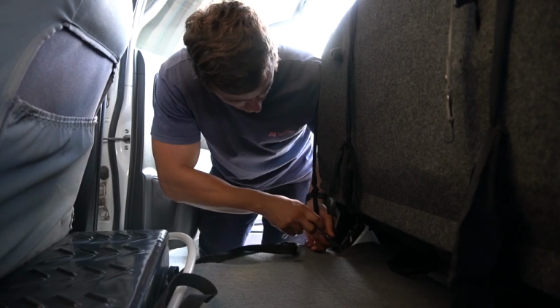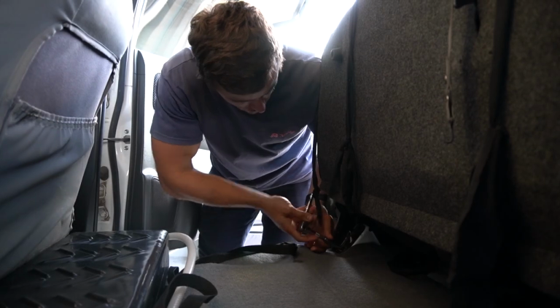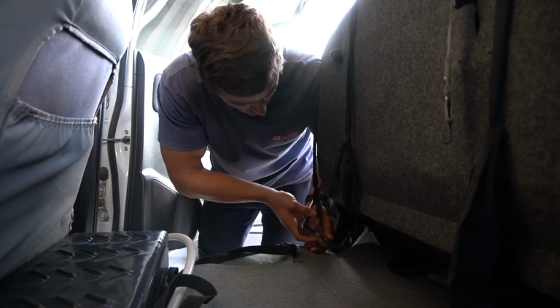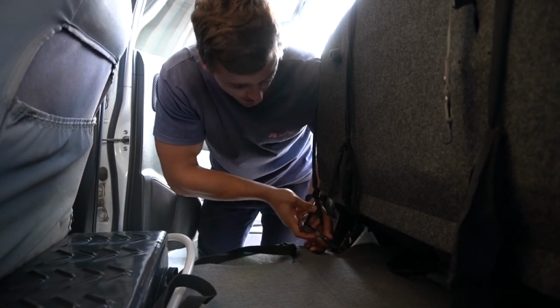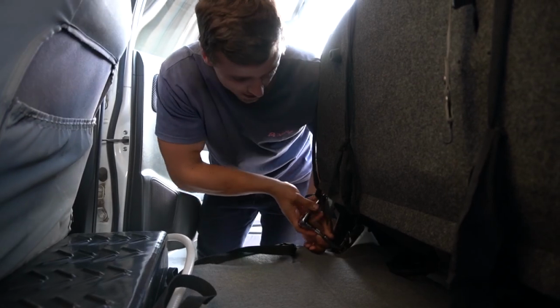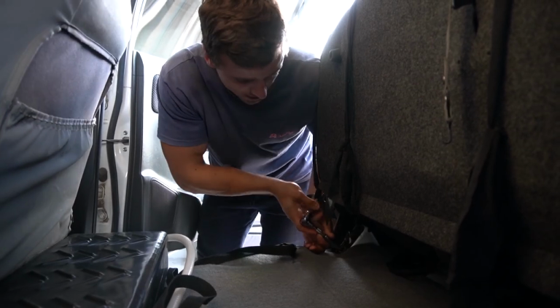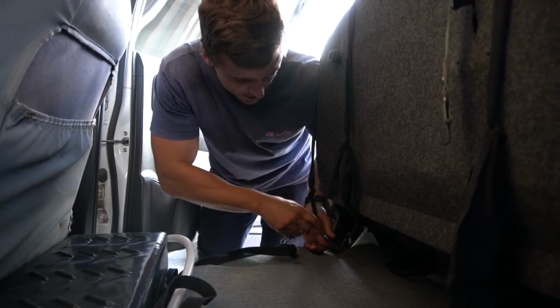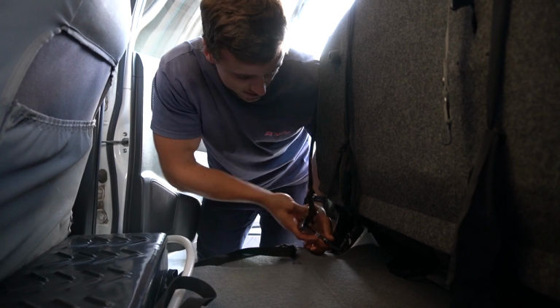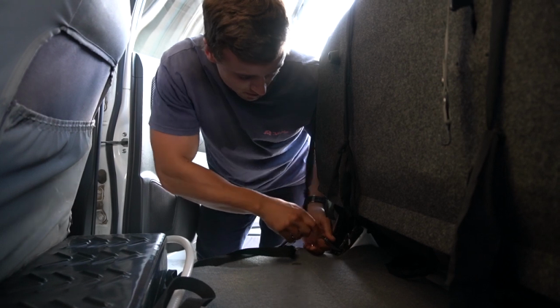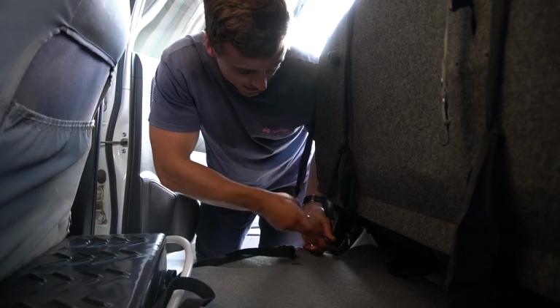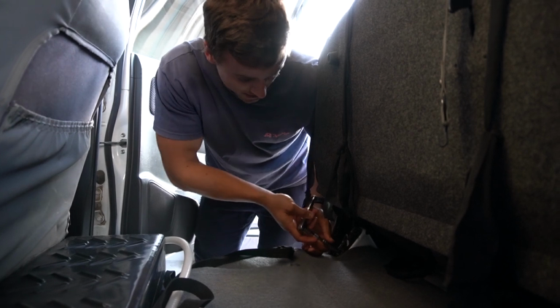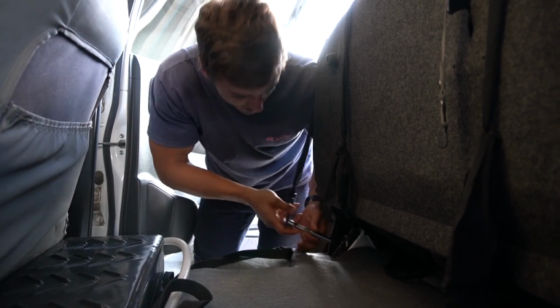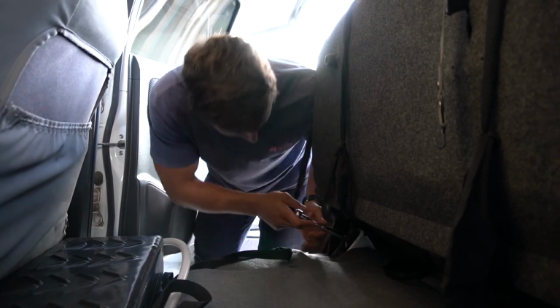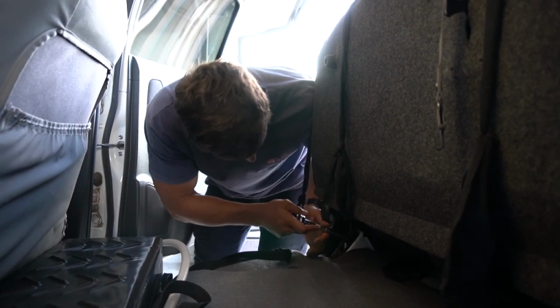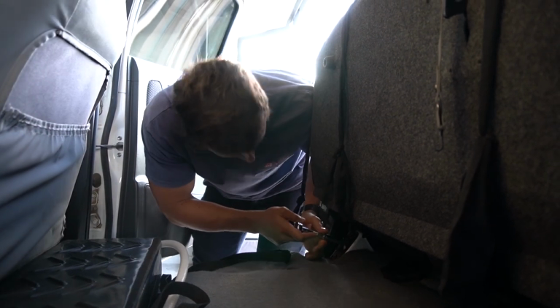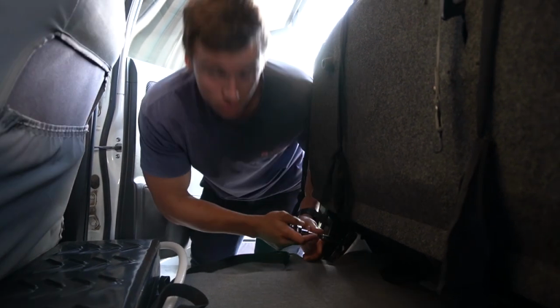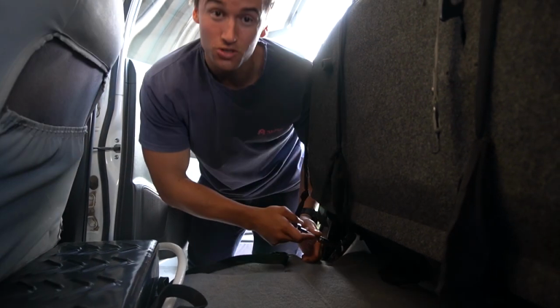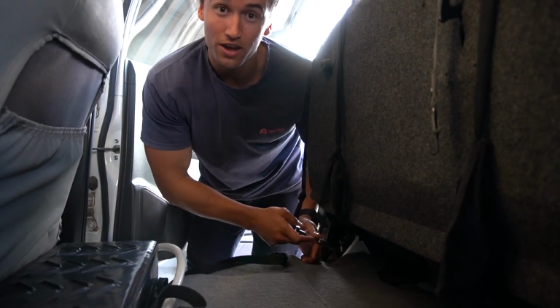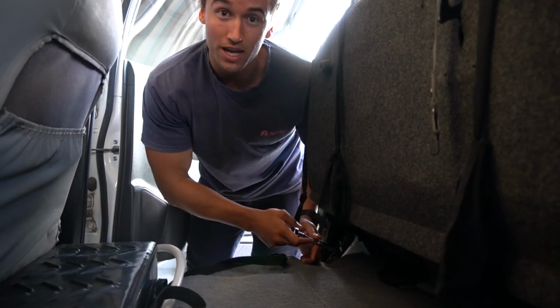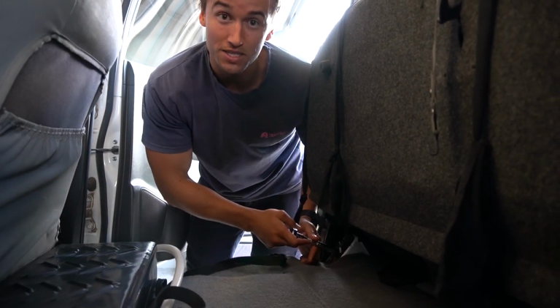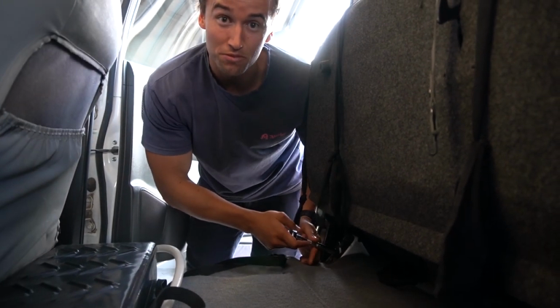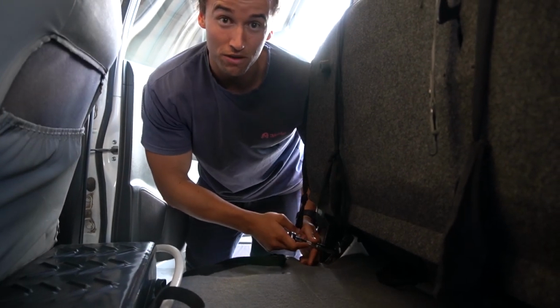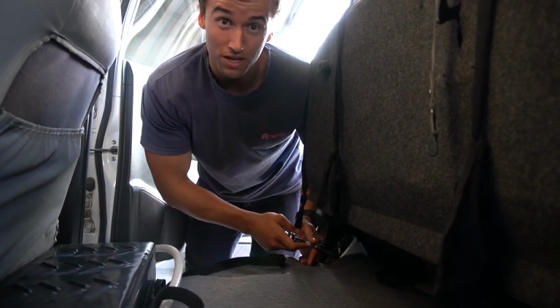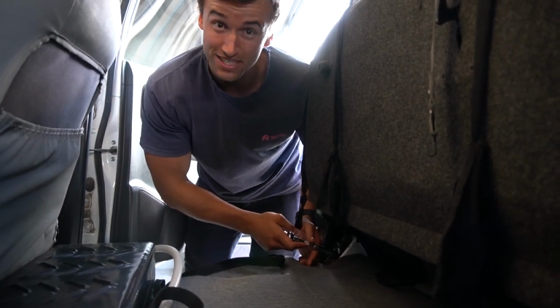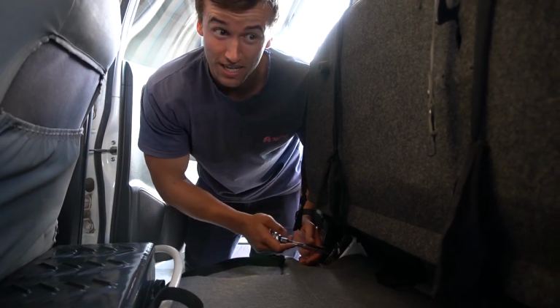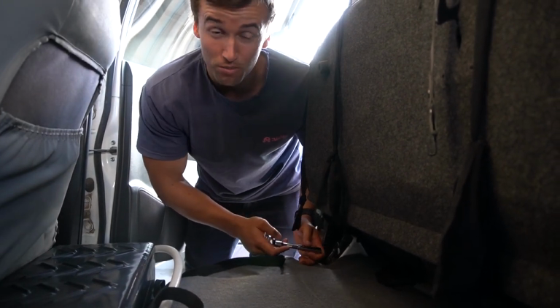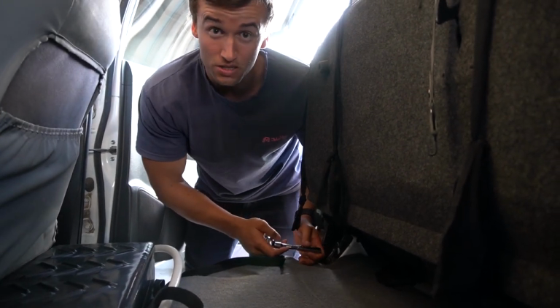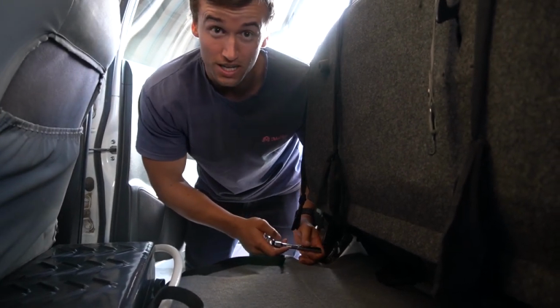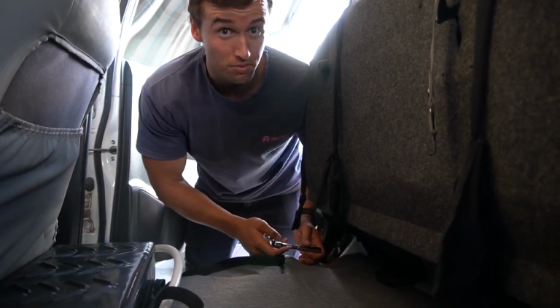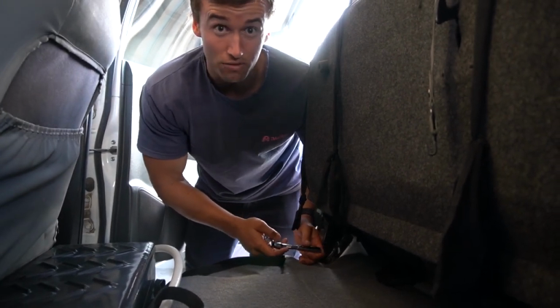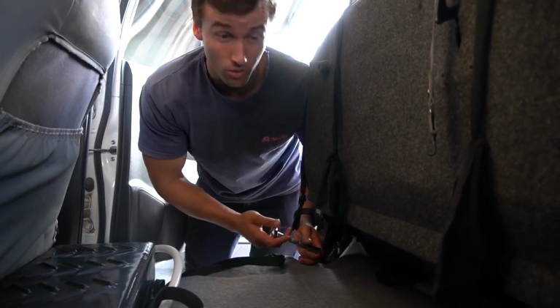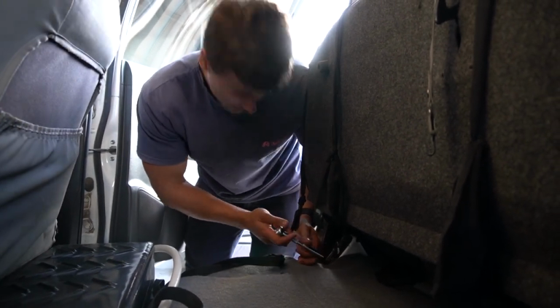First time taking out this back seat, so not too sure how it comes out, but I figured if I take enough bolts out it's bound to fall out.